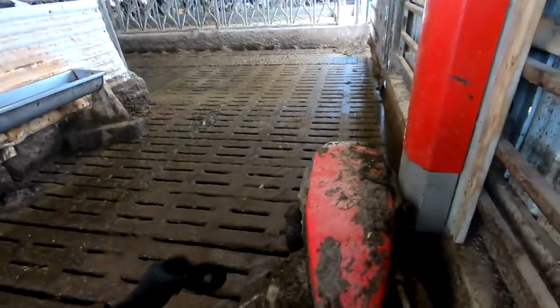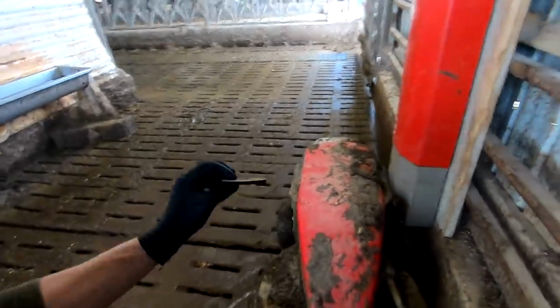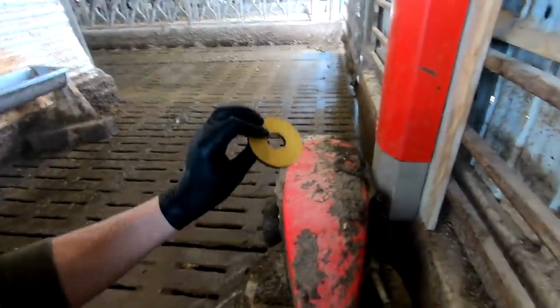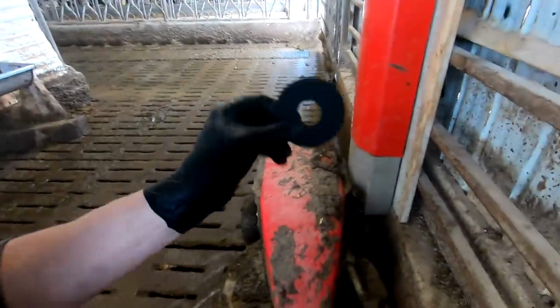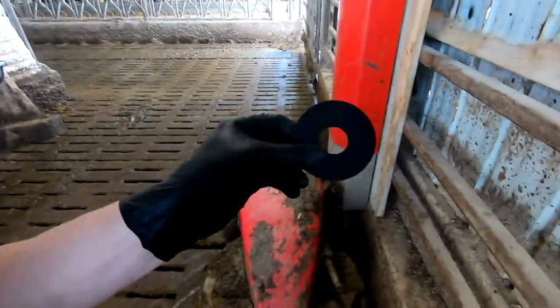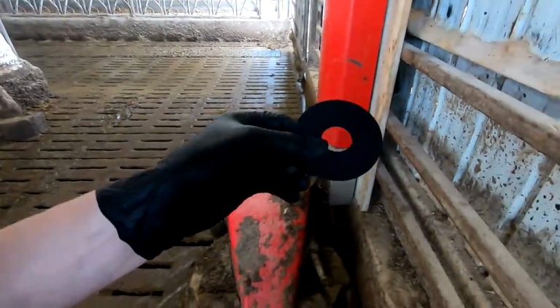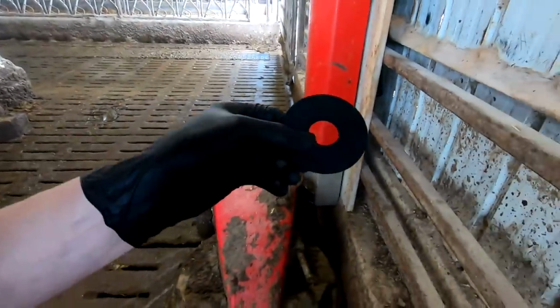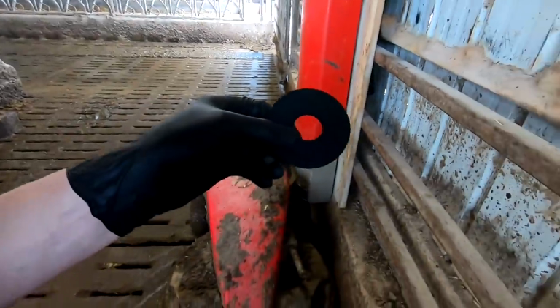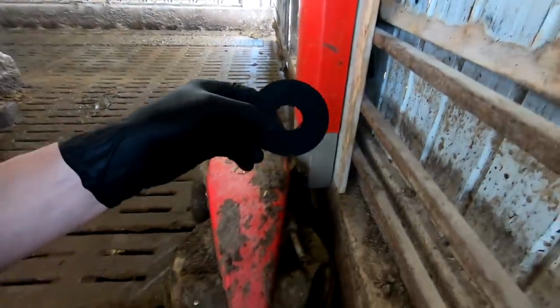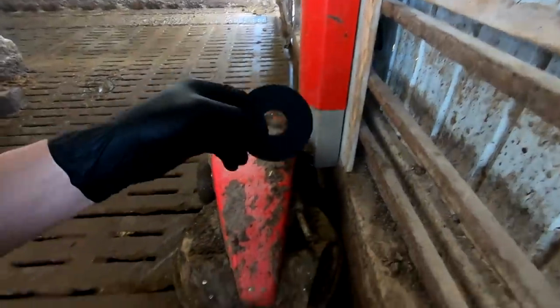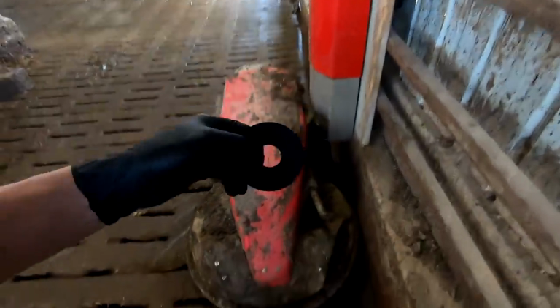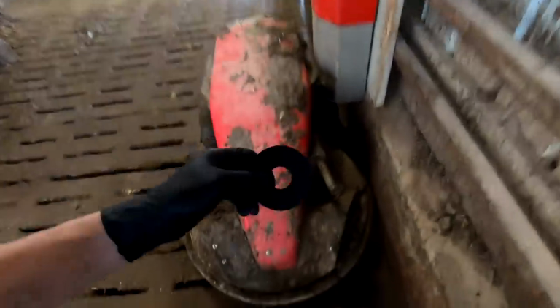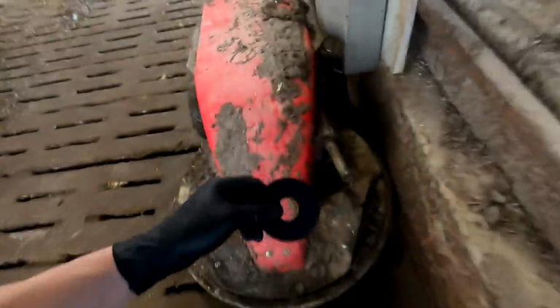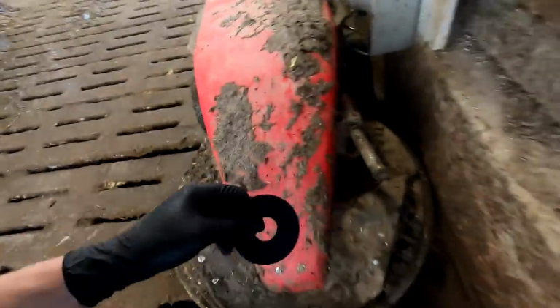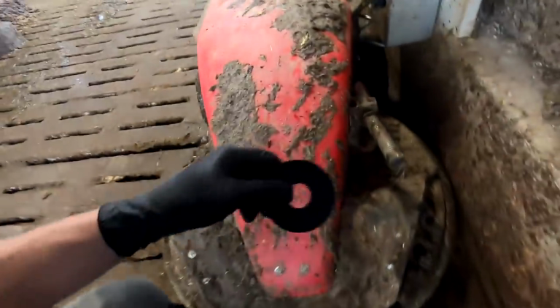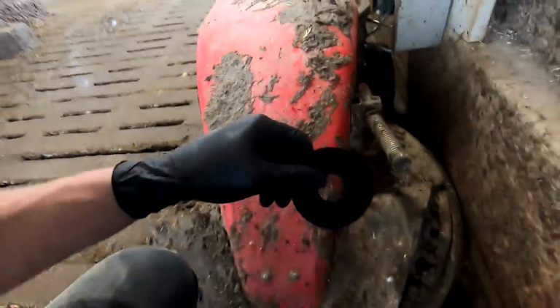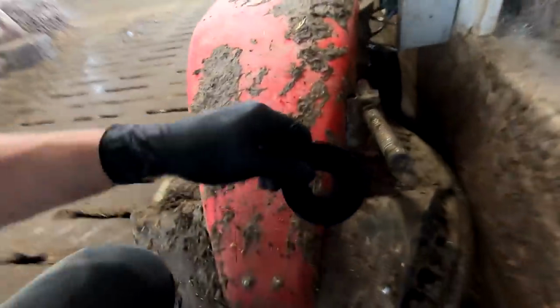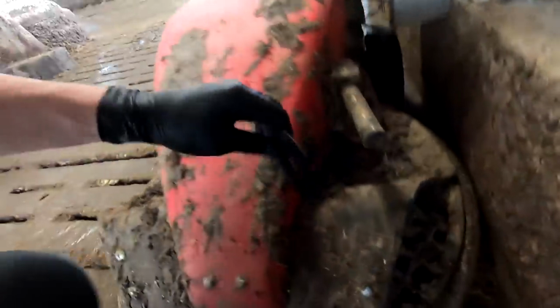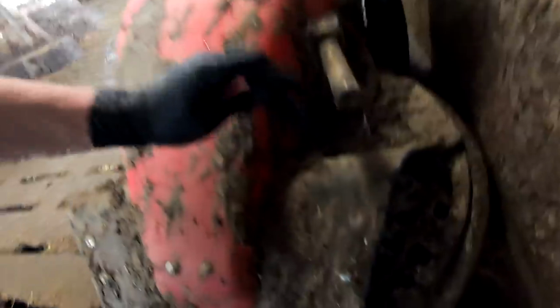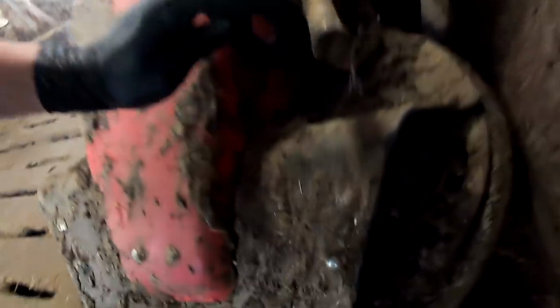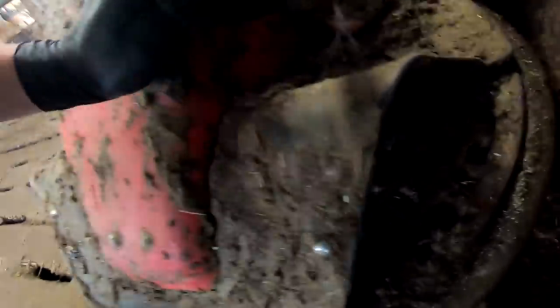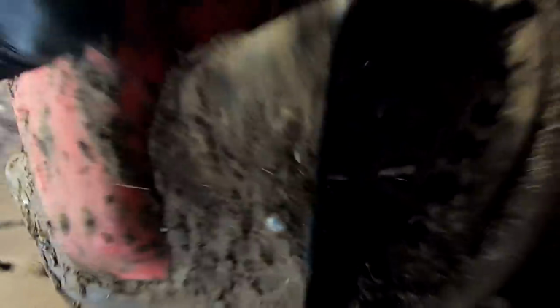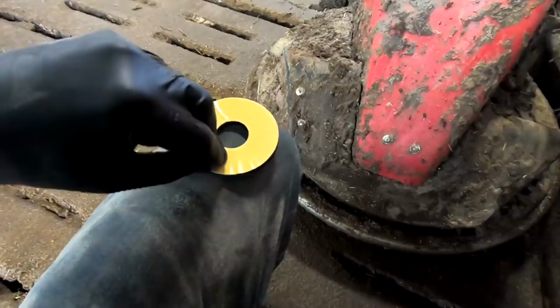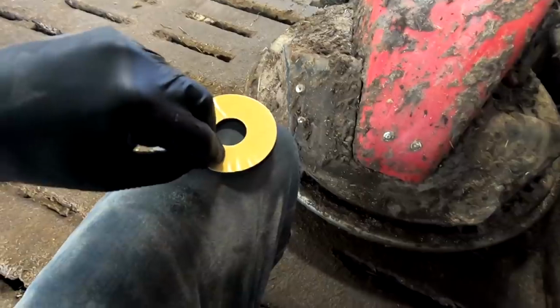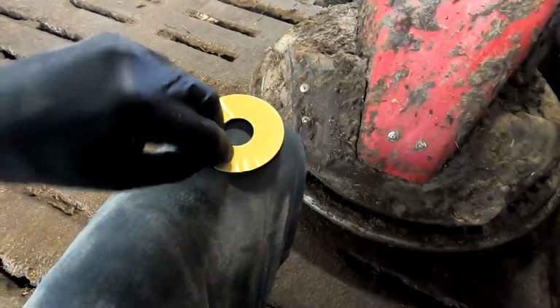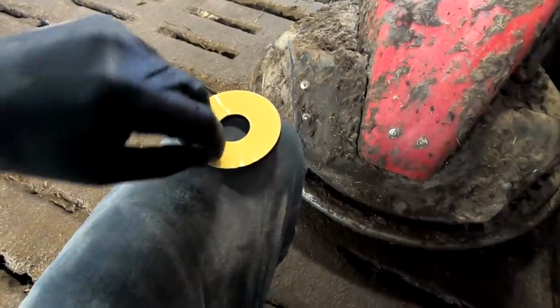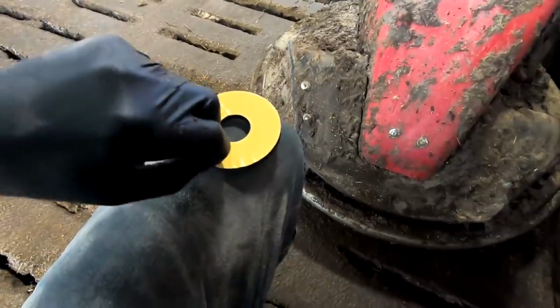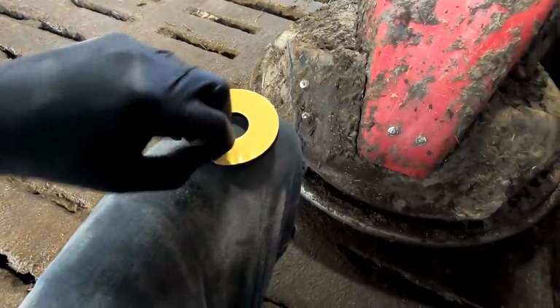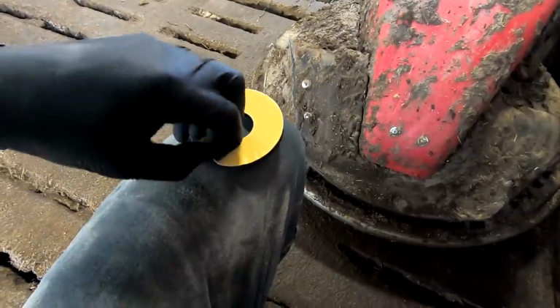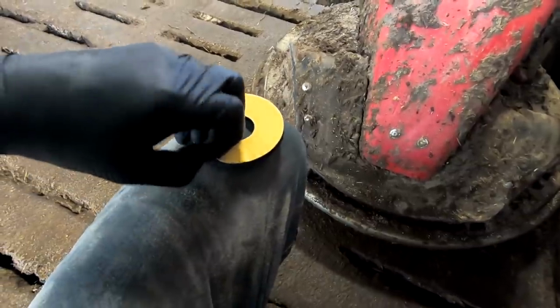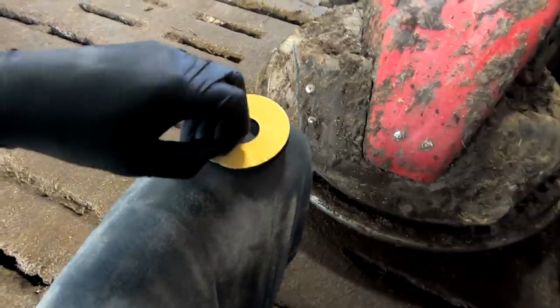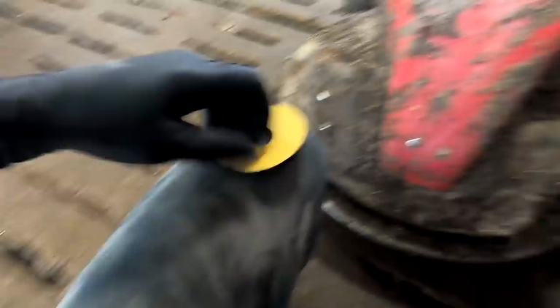I do have this little foam pad I want to replace on the ultrasound sensor on here. I'm just going to take this one side off and stick it on there.